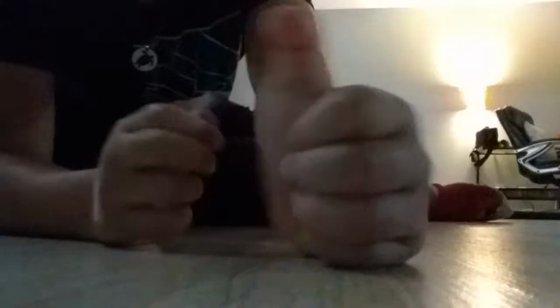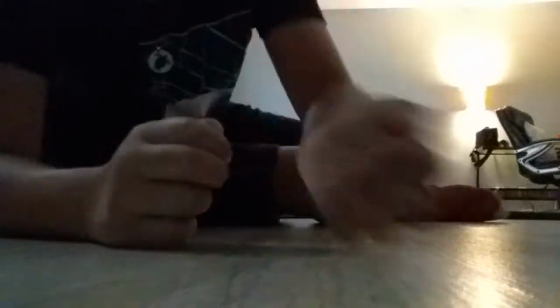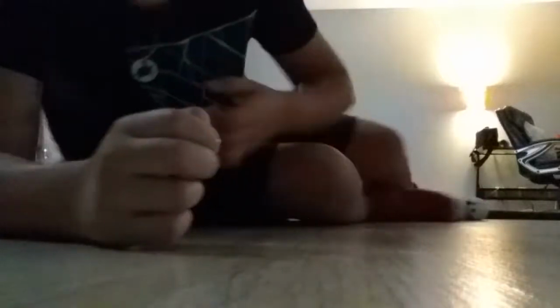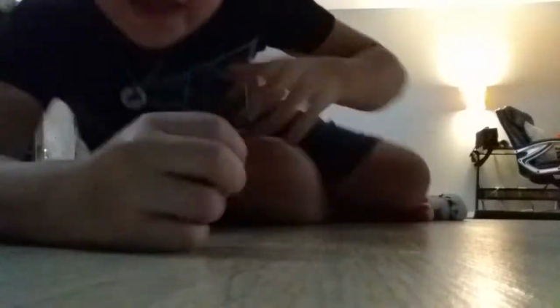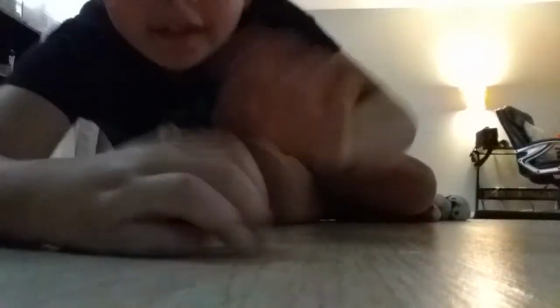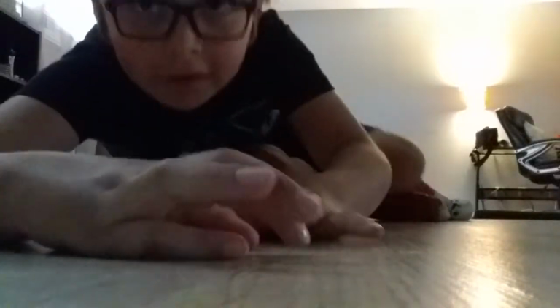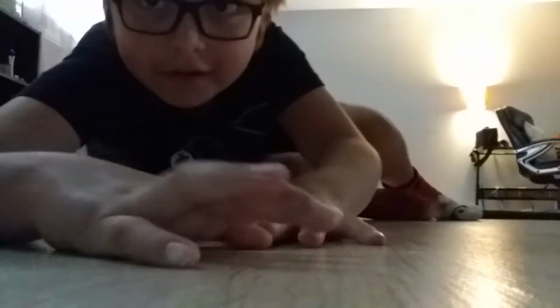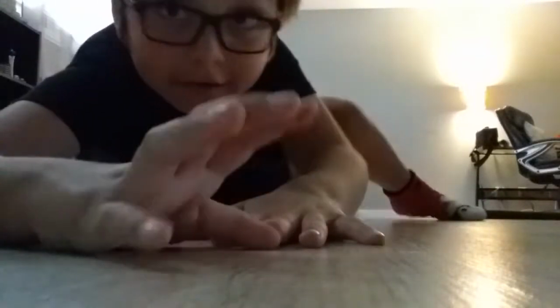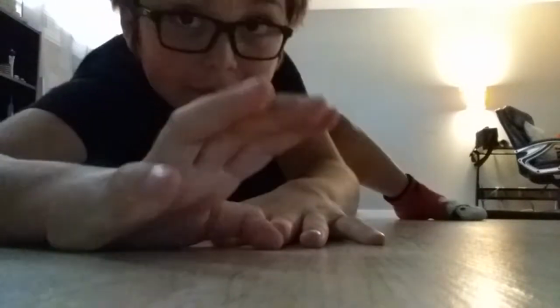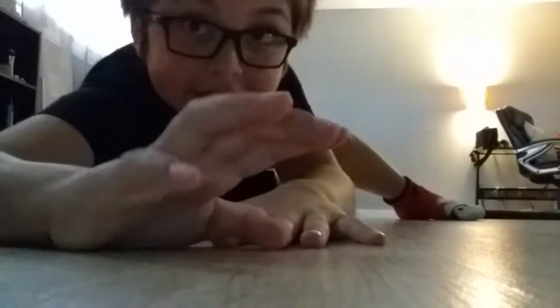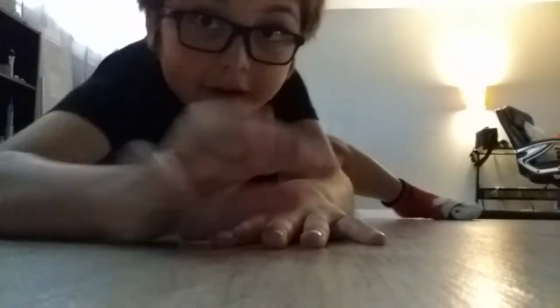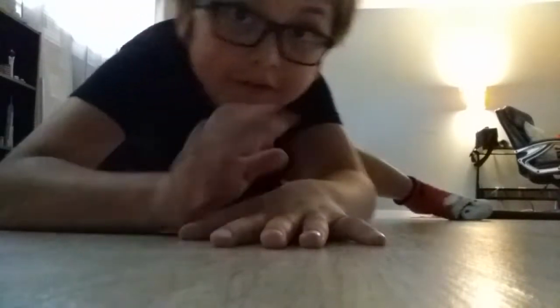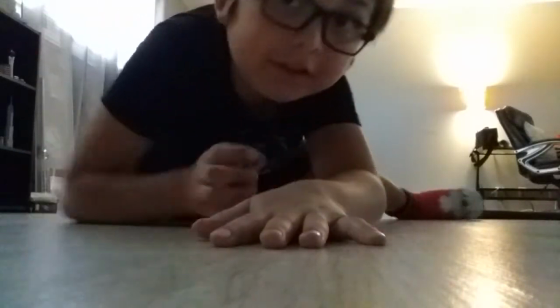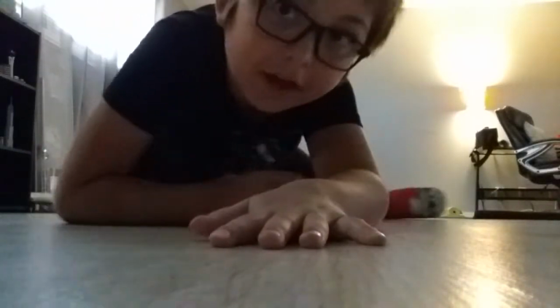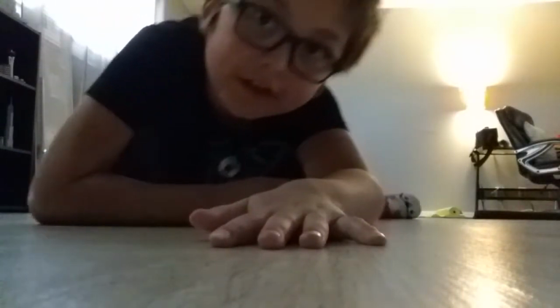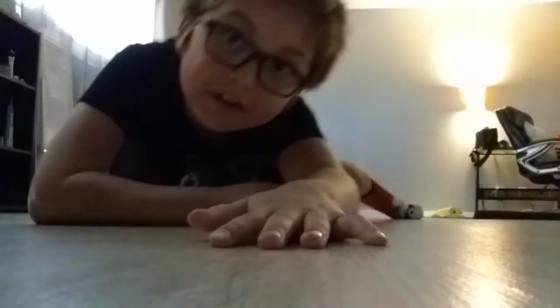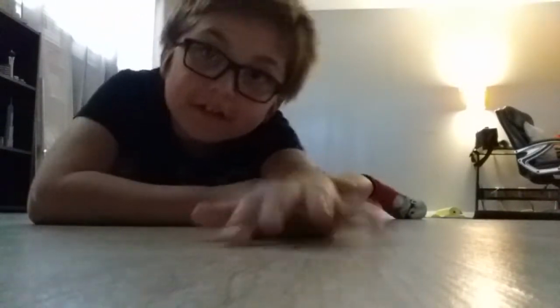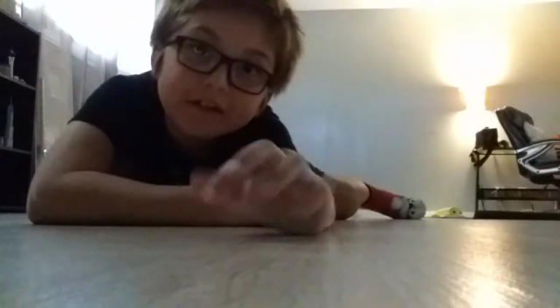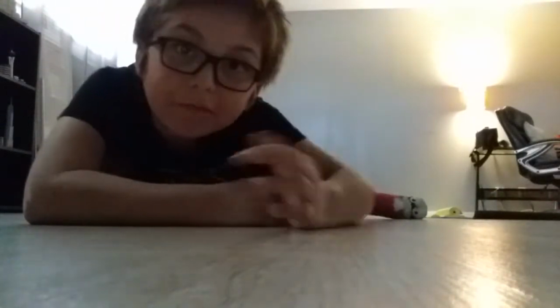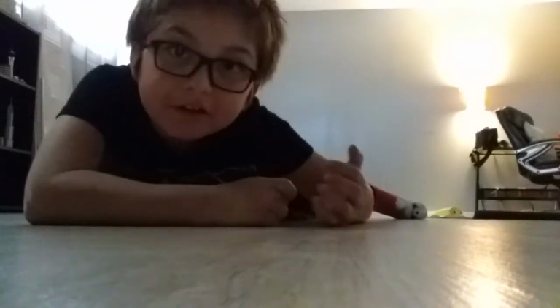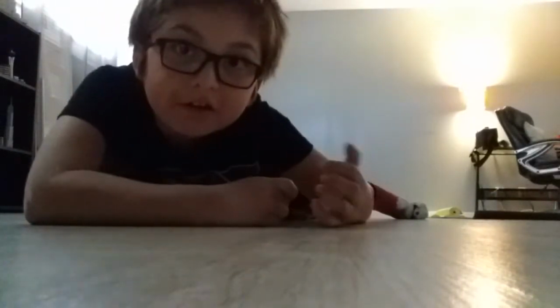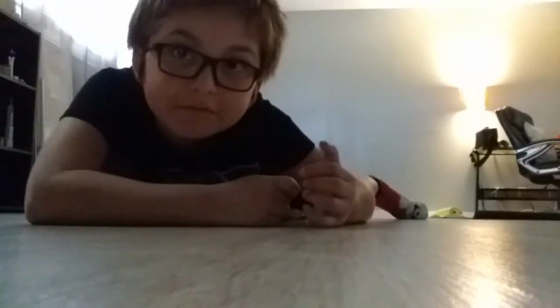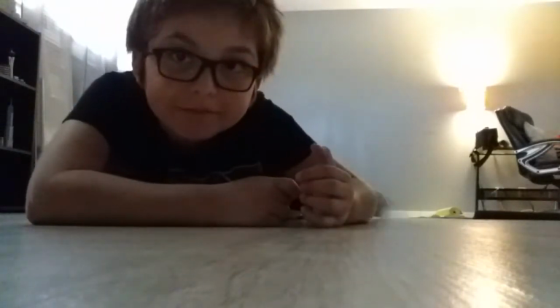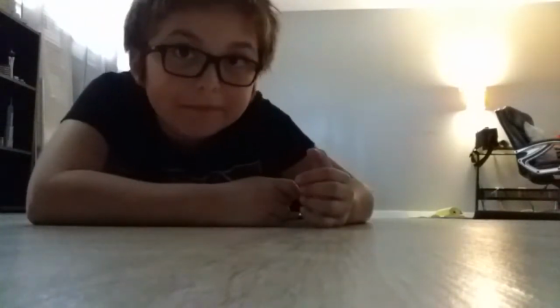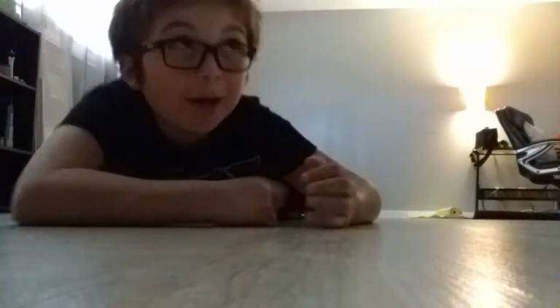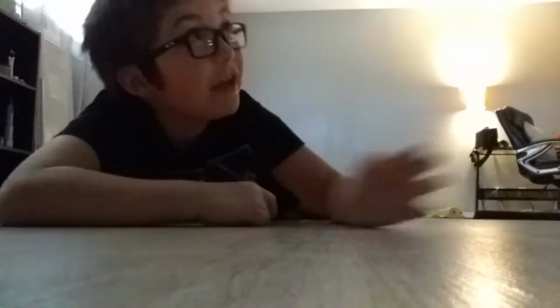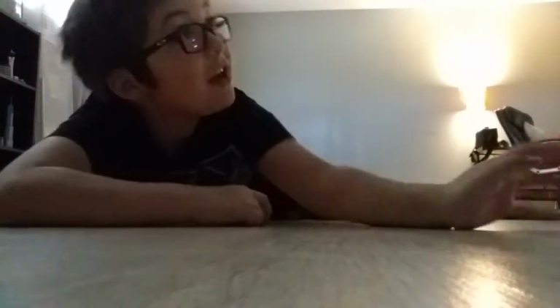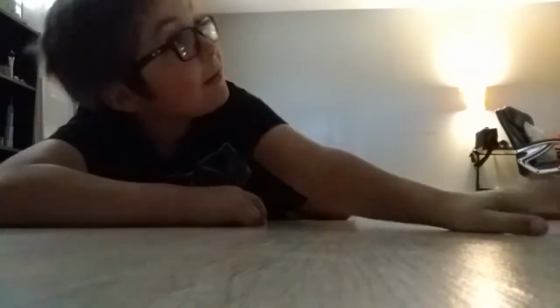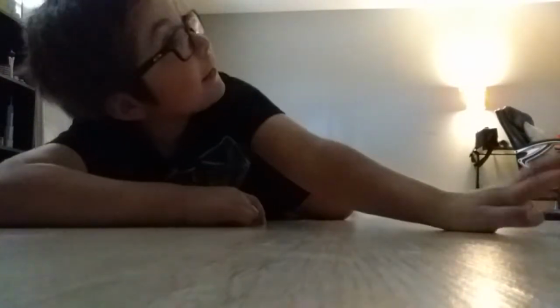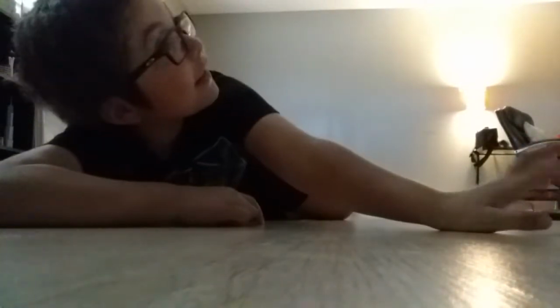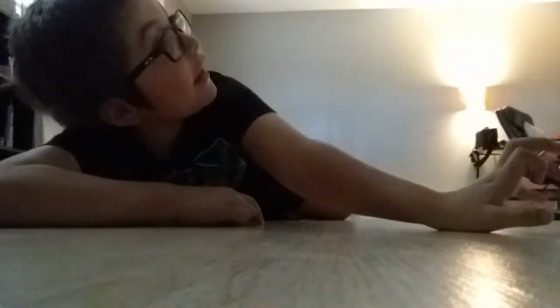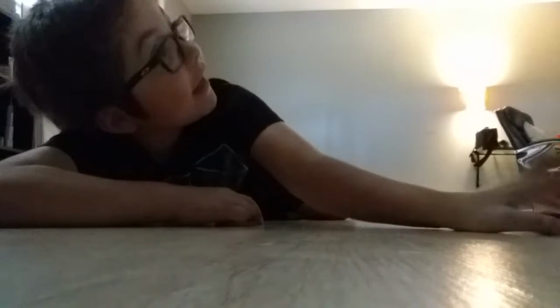Hey guys, welcome to my channel. So I'm gonna do some yoga with my mom — say hi.